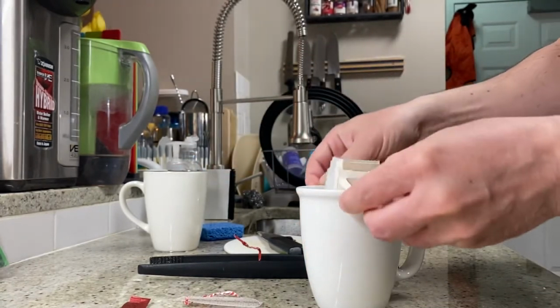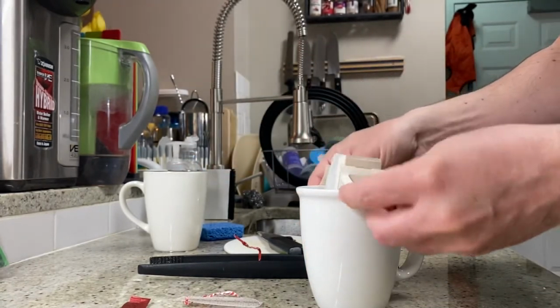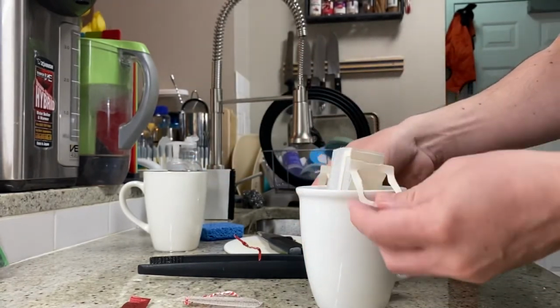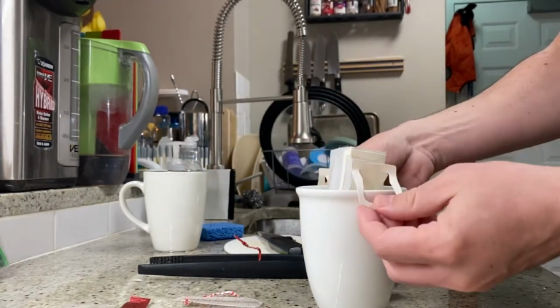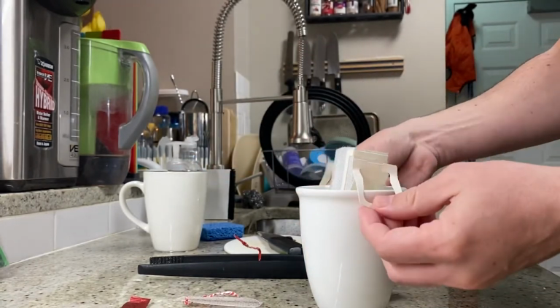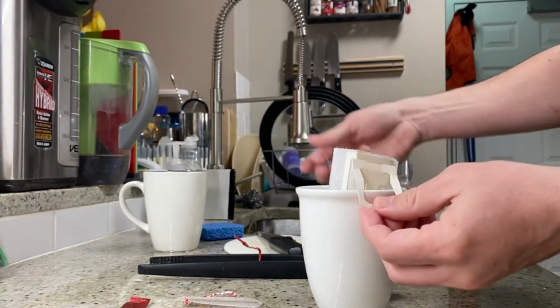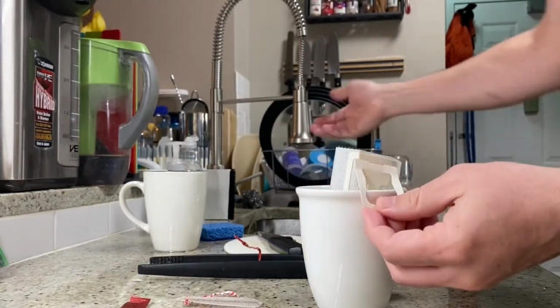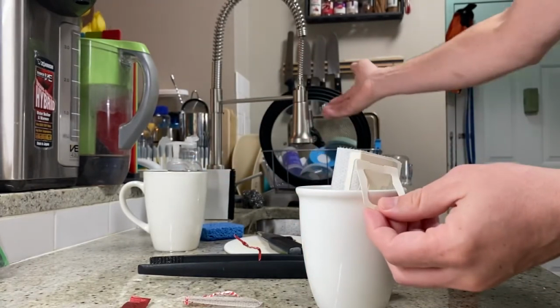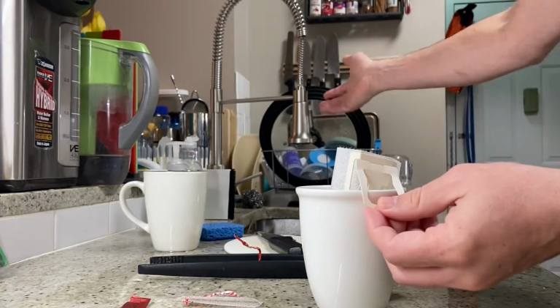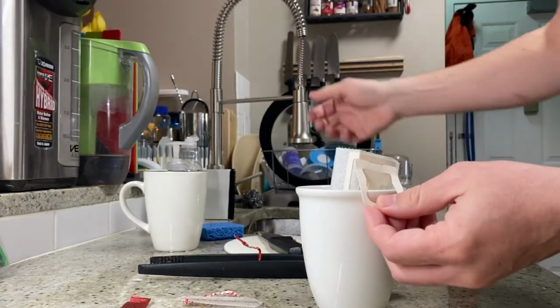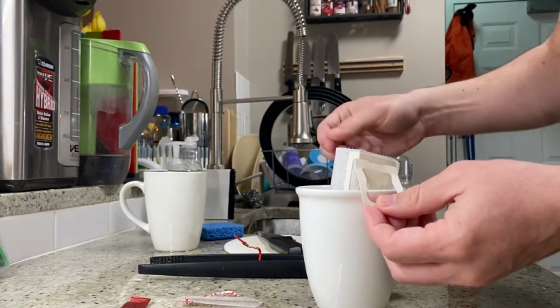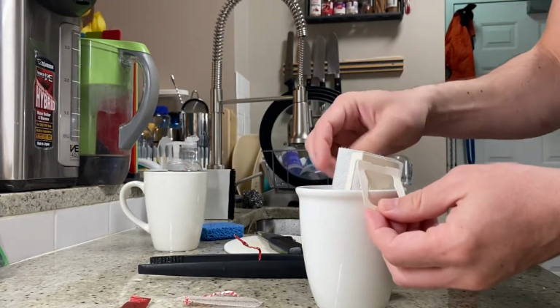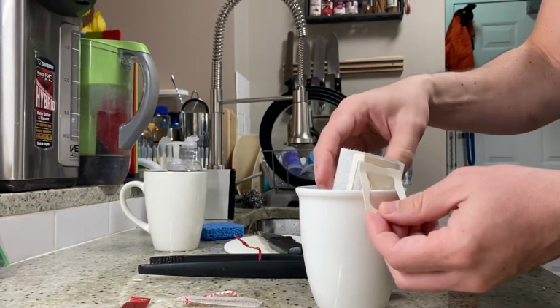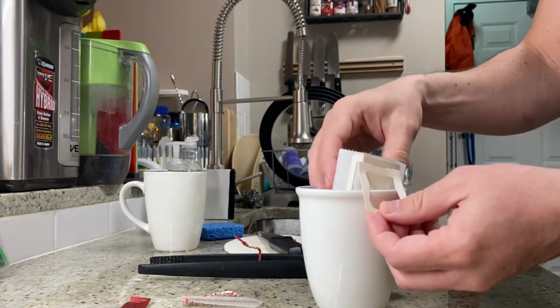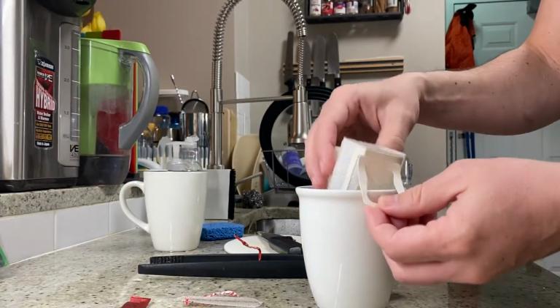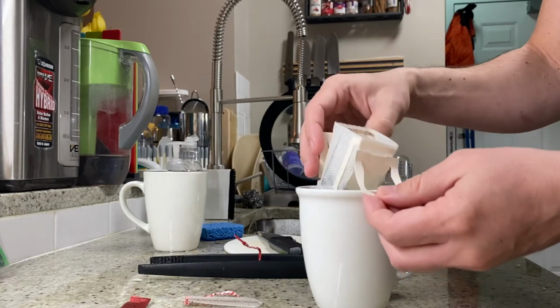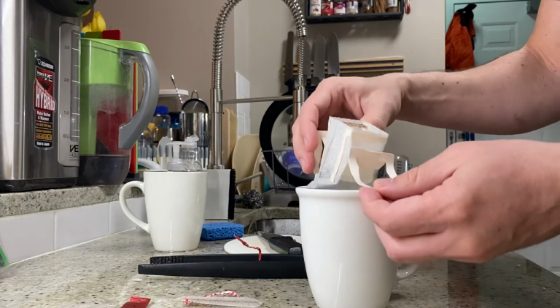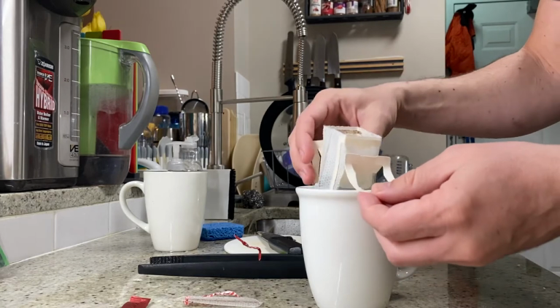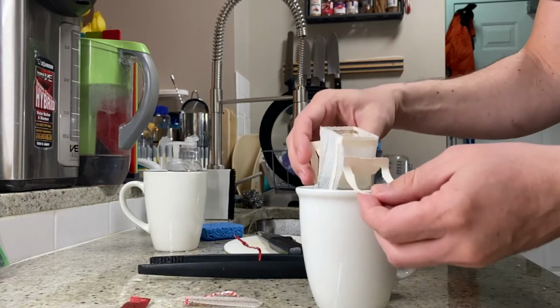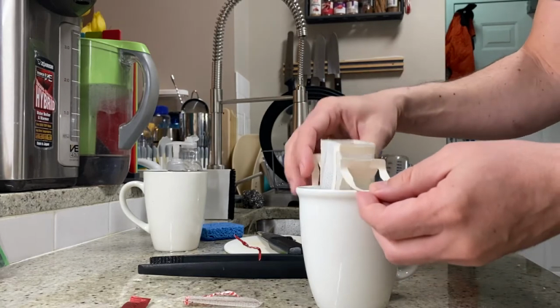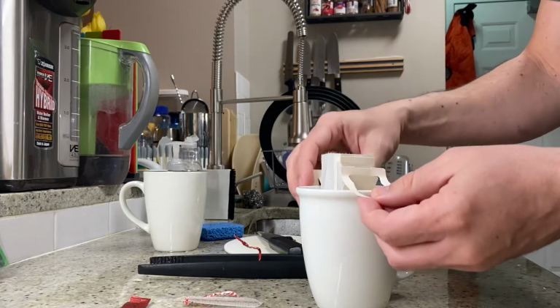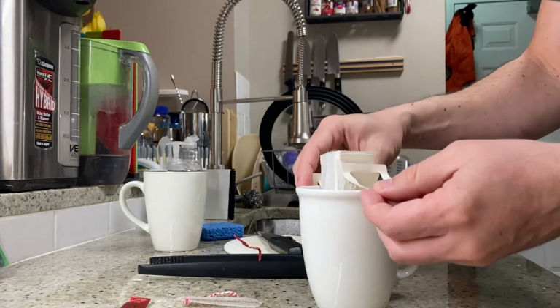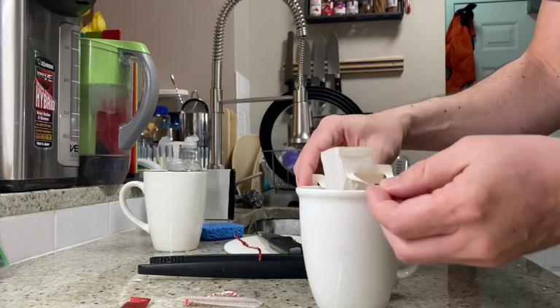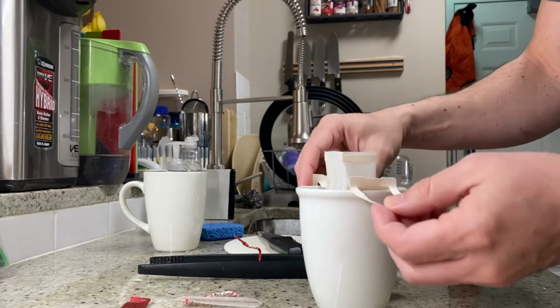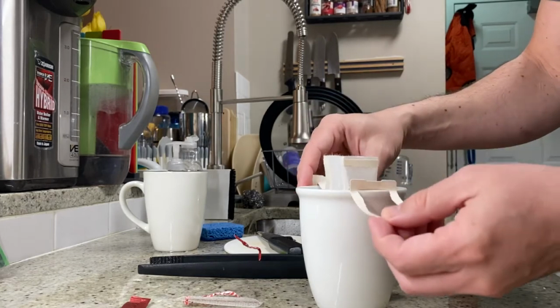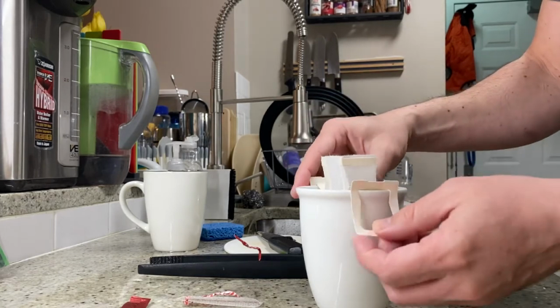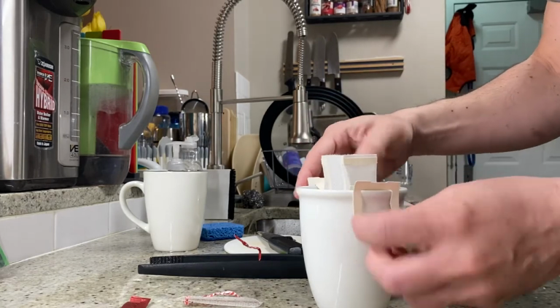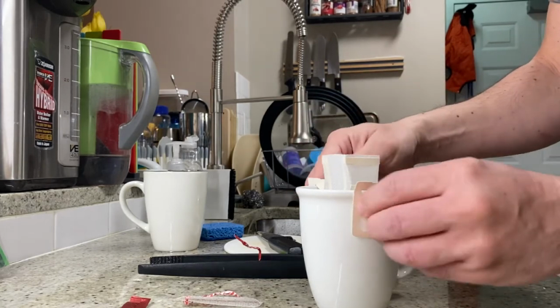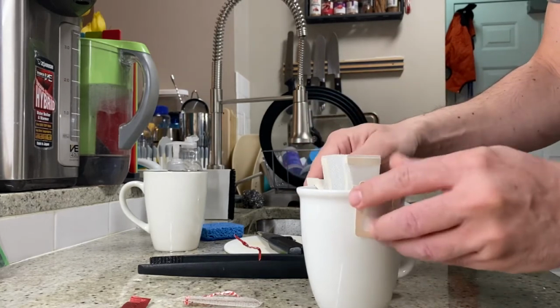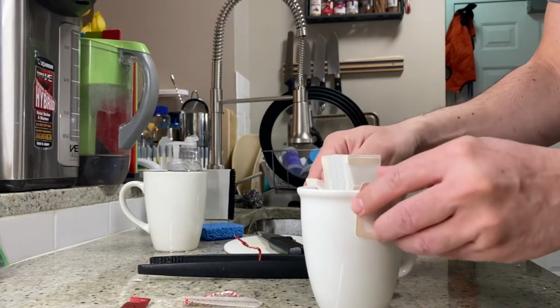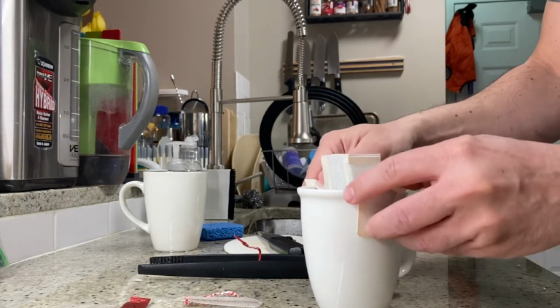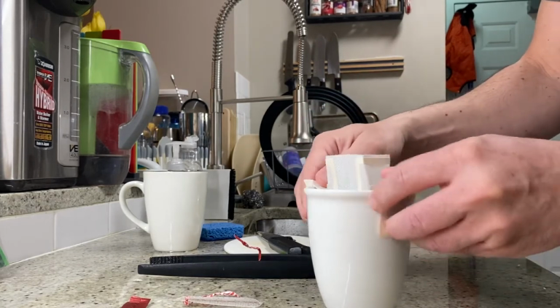Shout-out to Yuri Rusko who installed this fabulous new sink — we're loving it. And so we've got some hot water here.